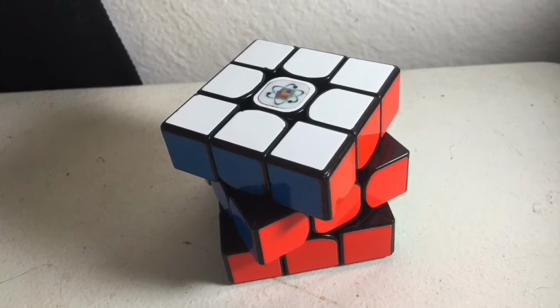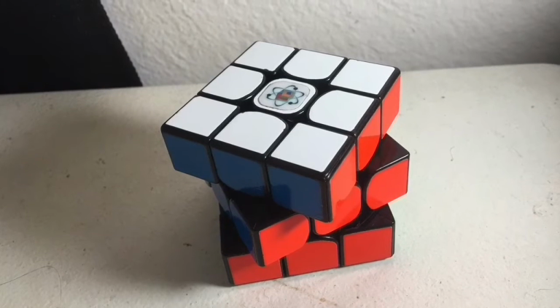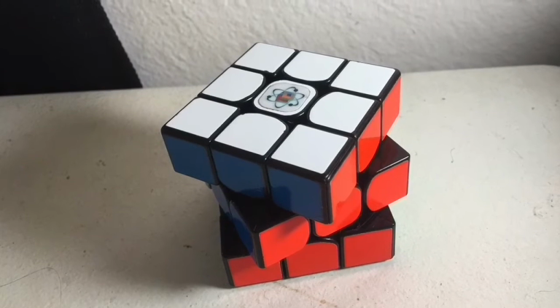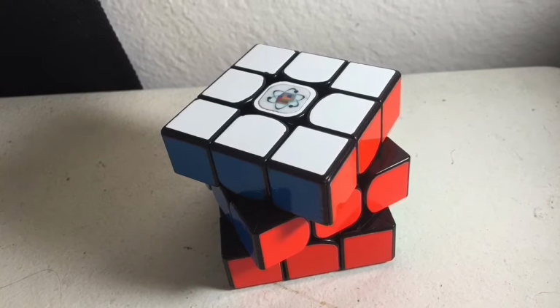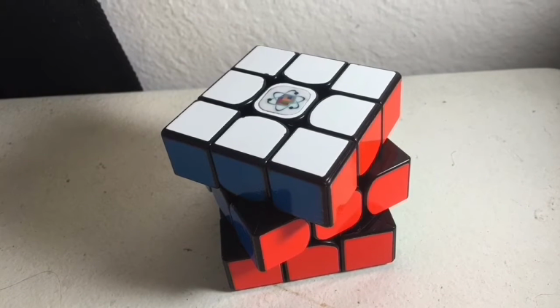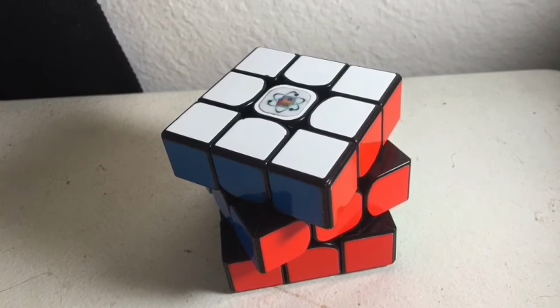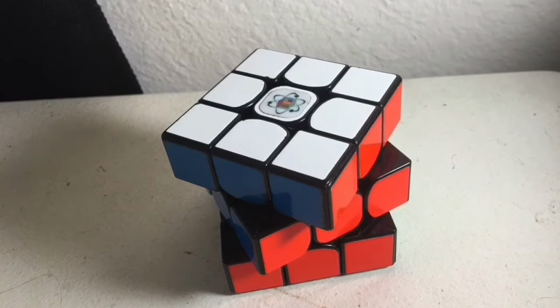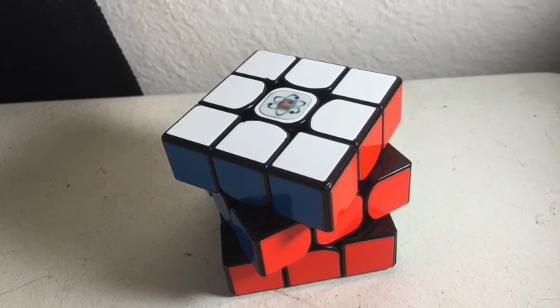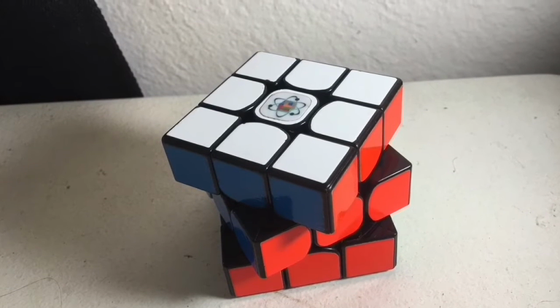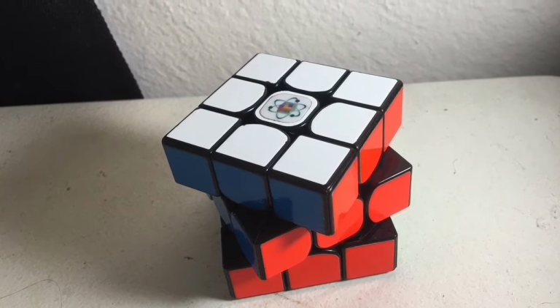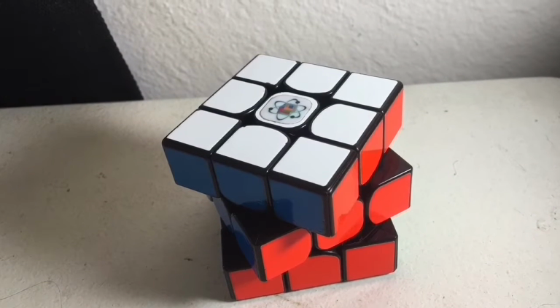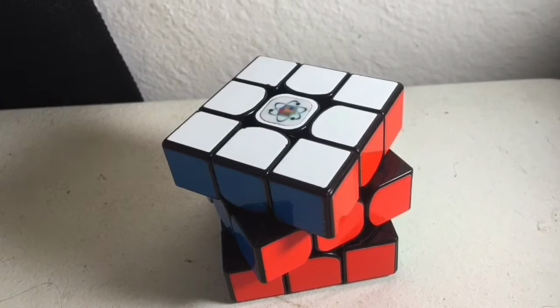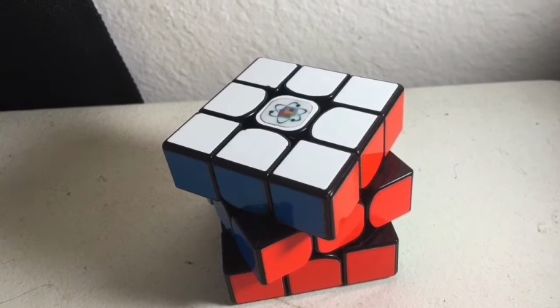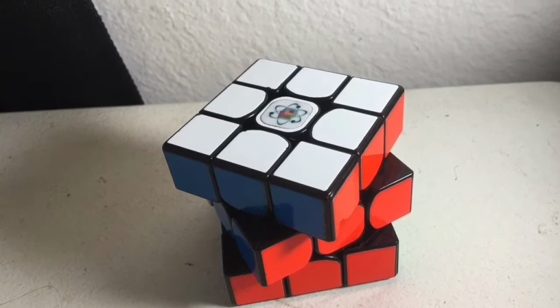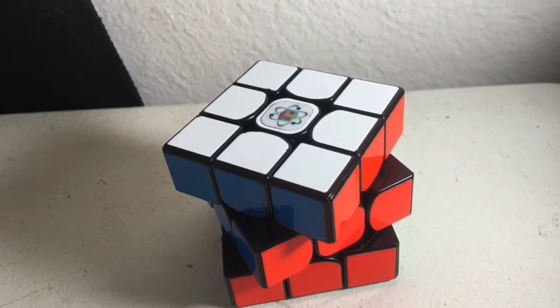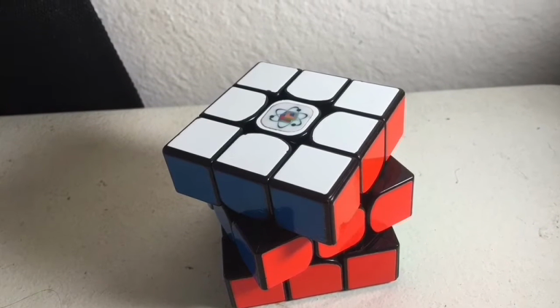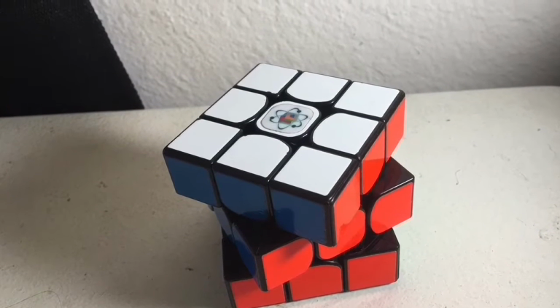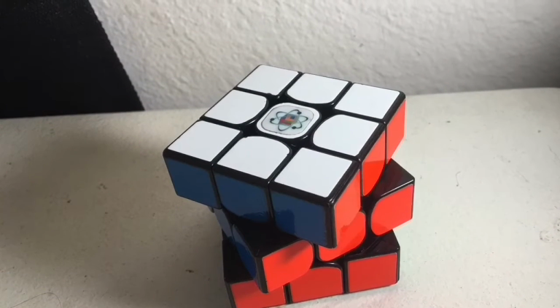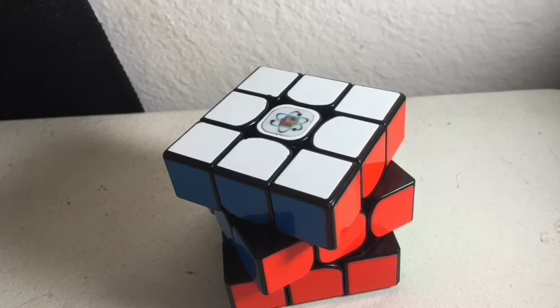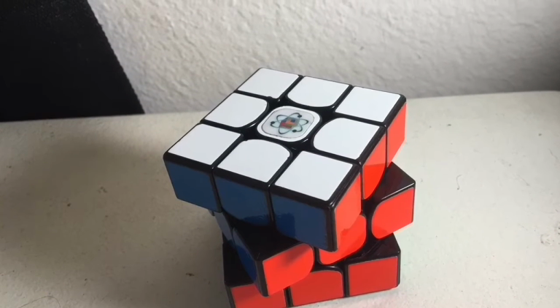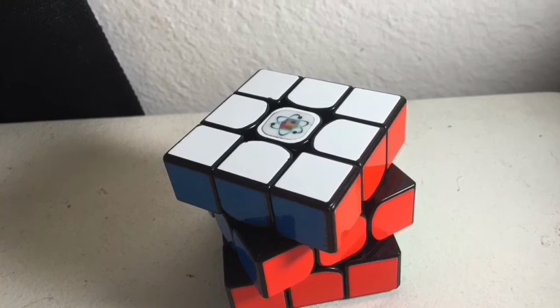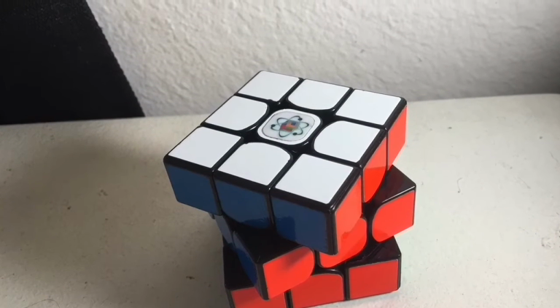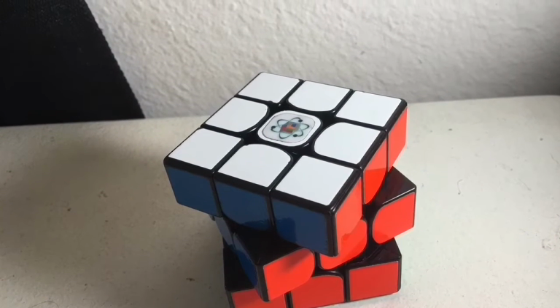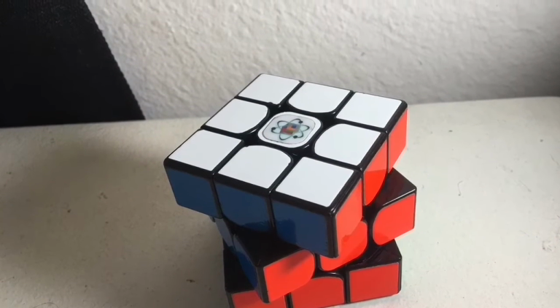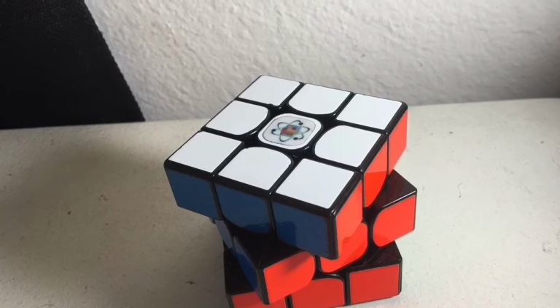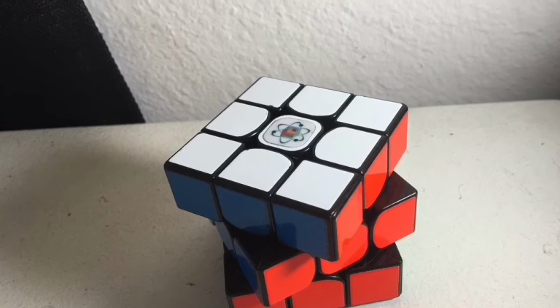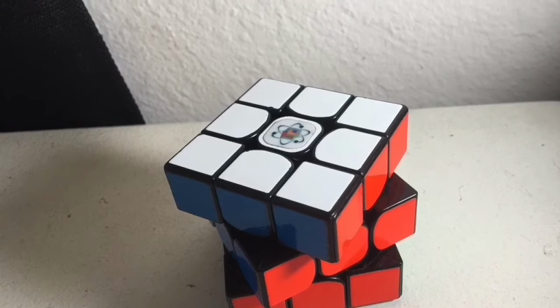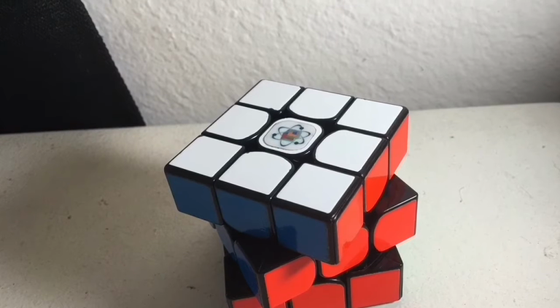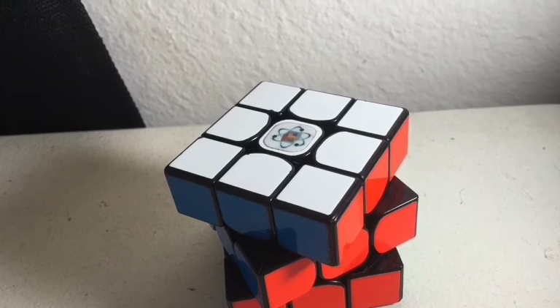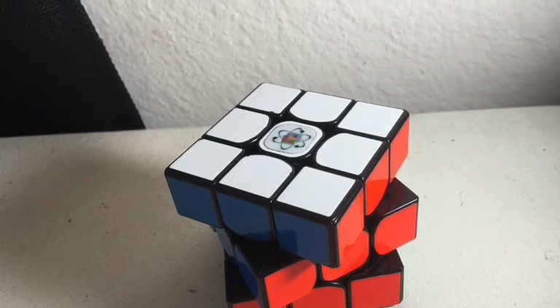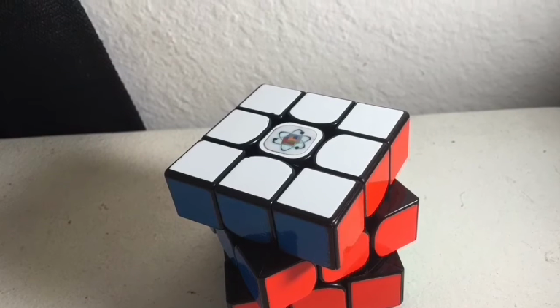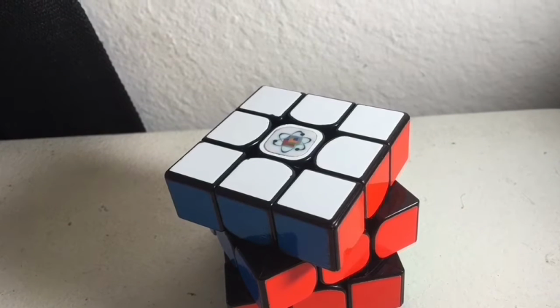Hello guys, this is SMAGE Cuber, and today I'm going to be making a review of the Cubicle Qiyi Valk M.